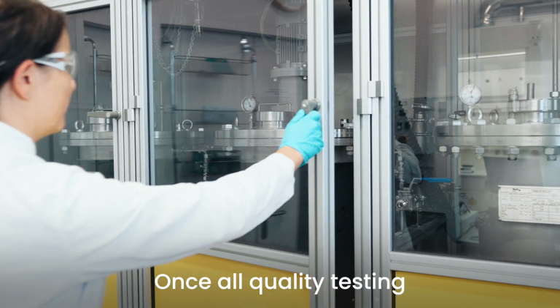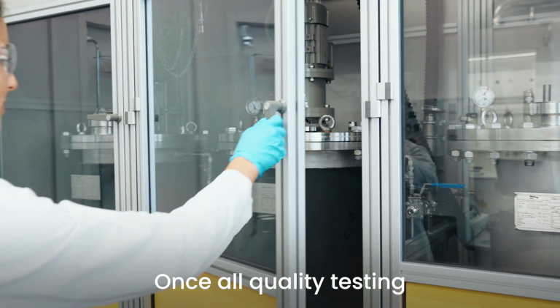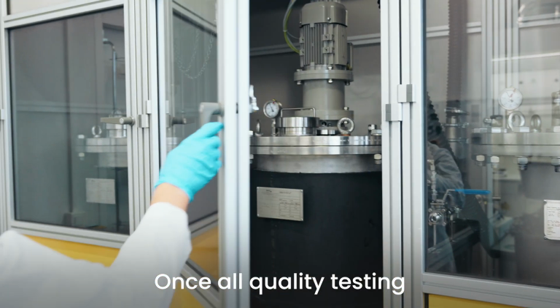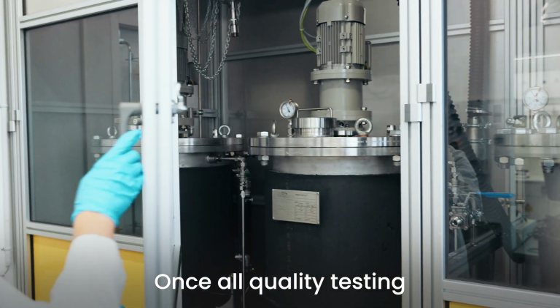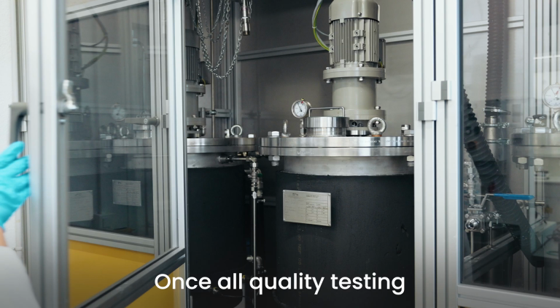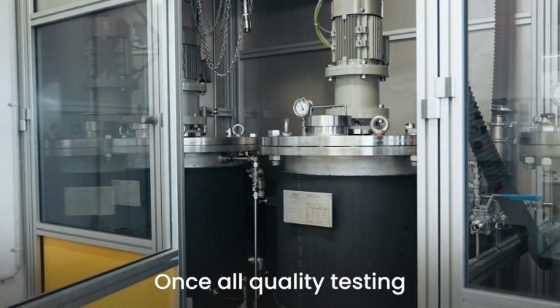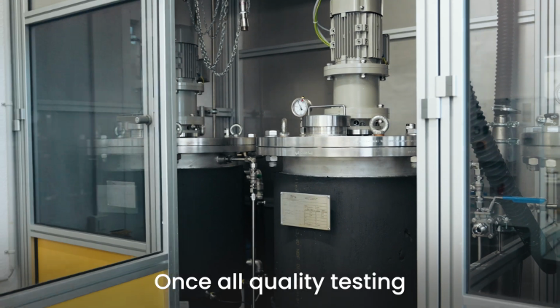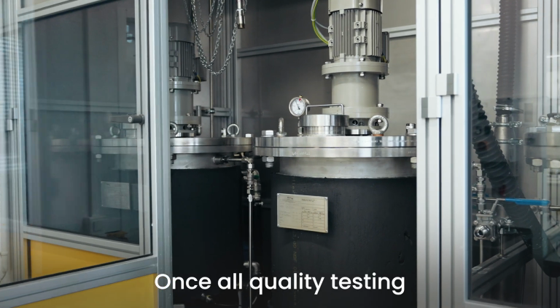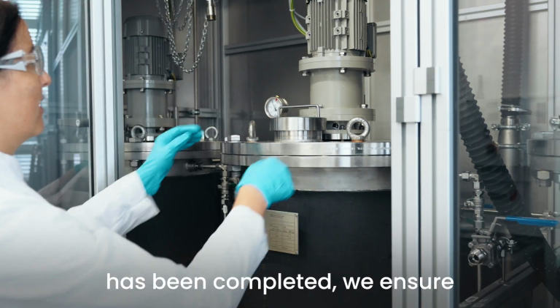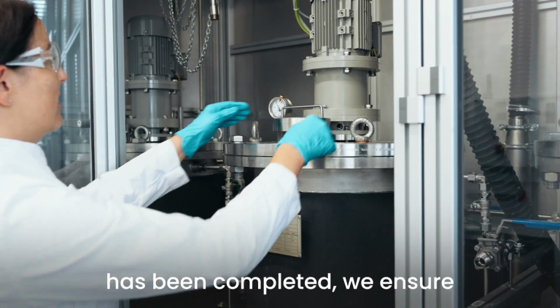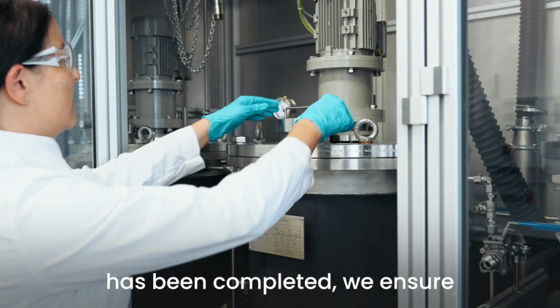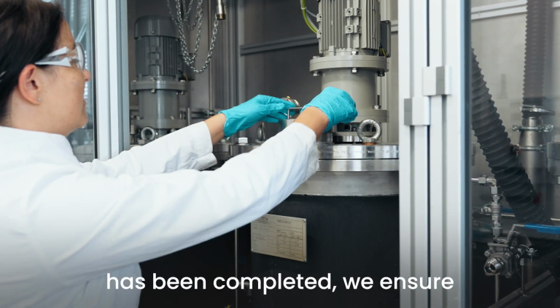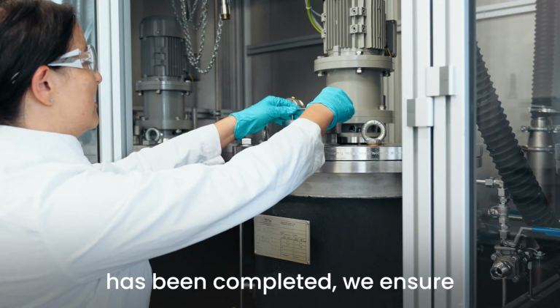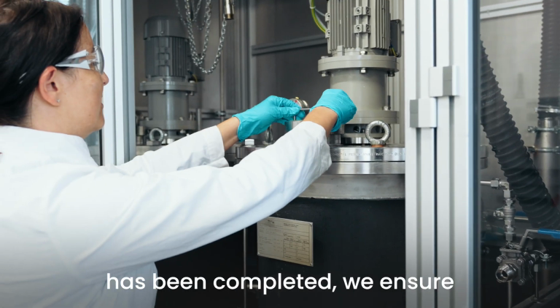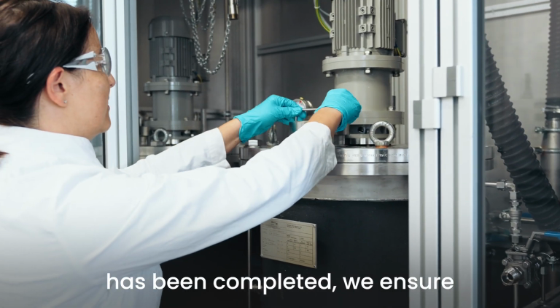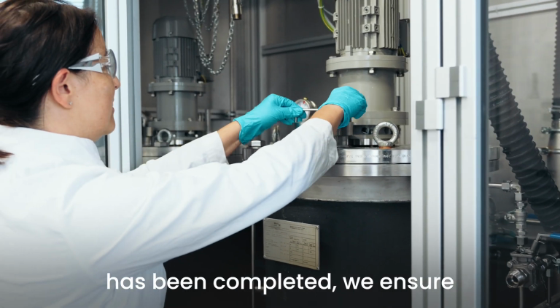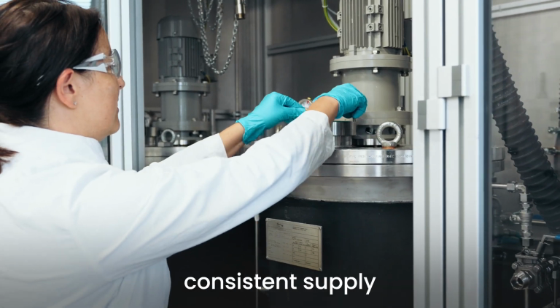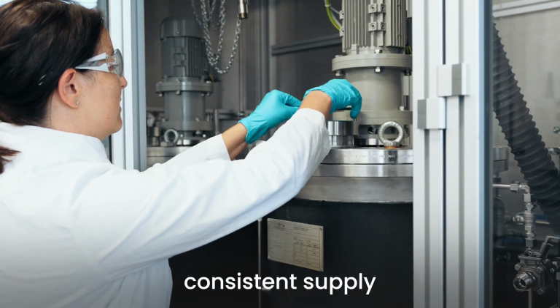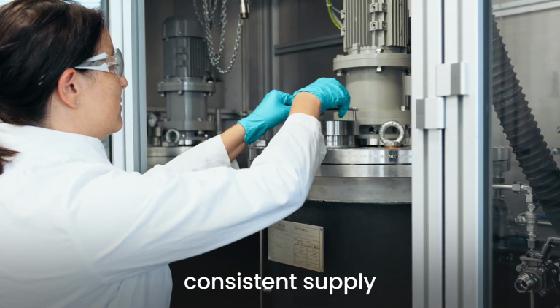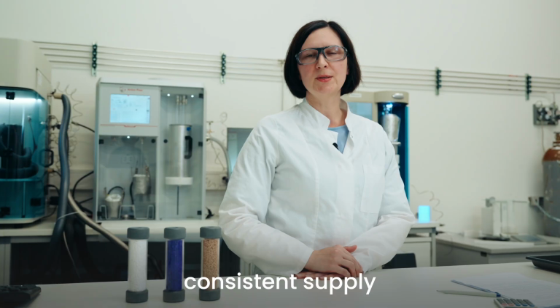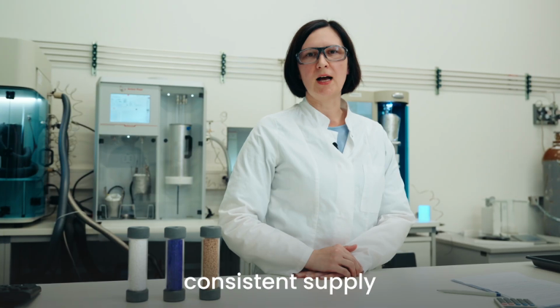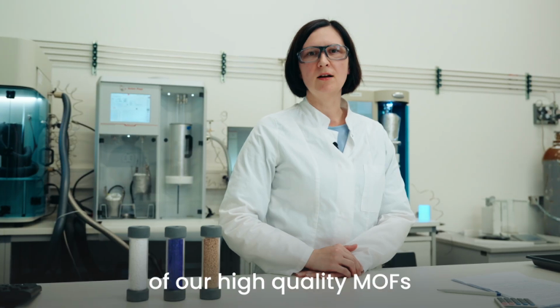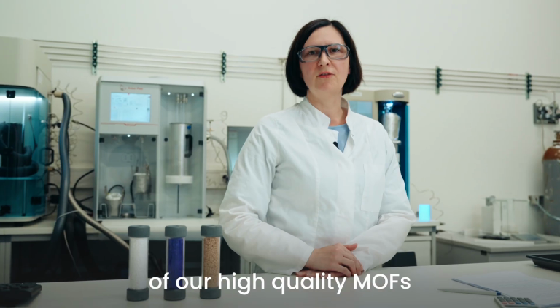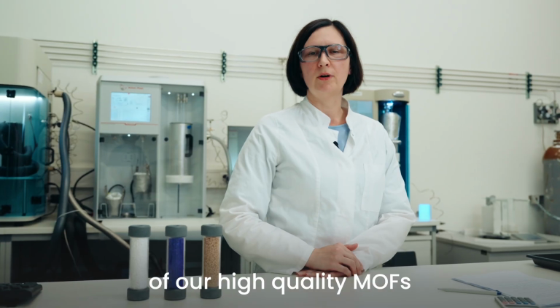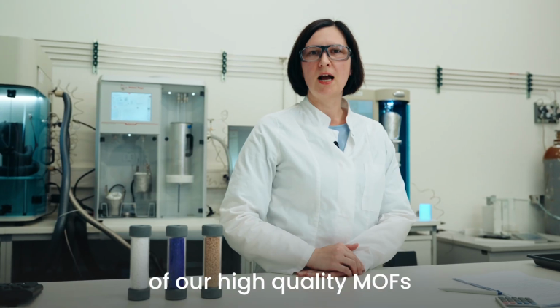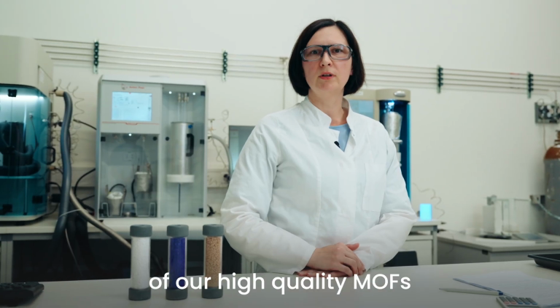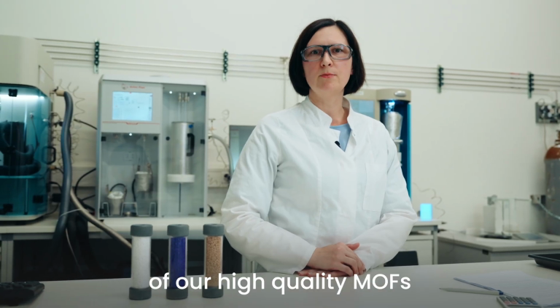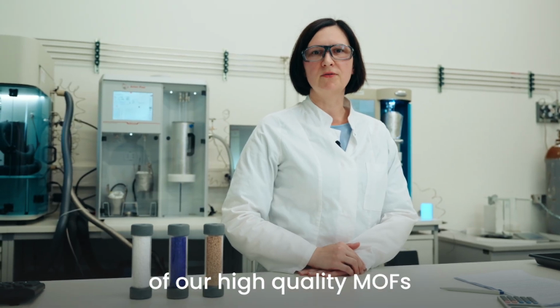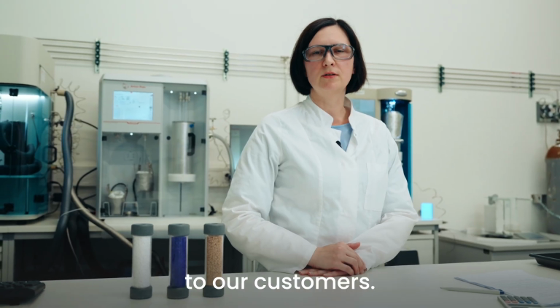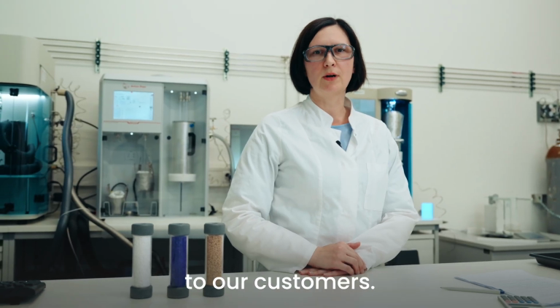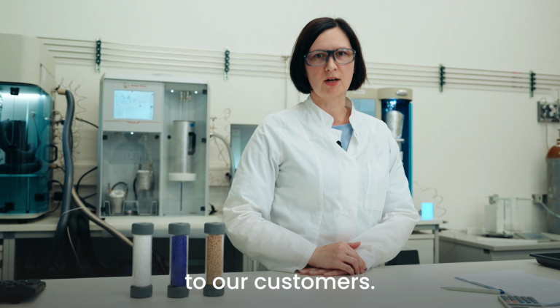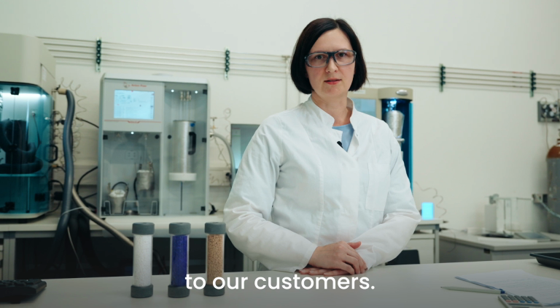Once all quality testing has been completed, we ensure consistent supply of our high quality MOFs to our customers.